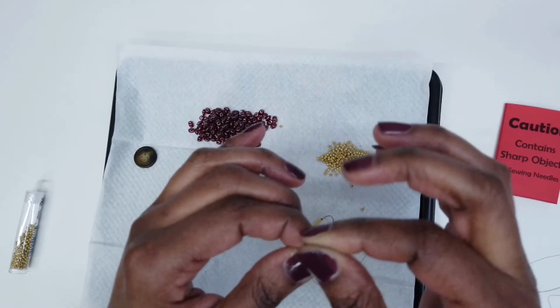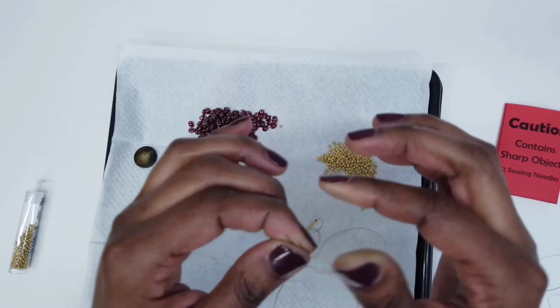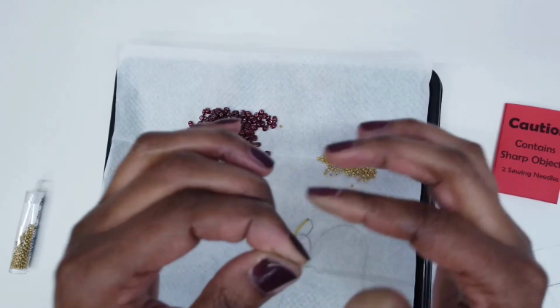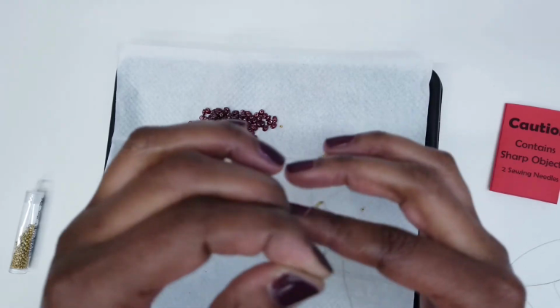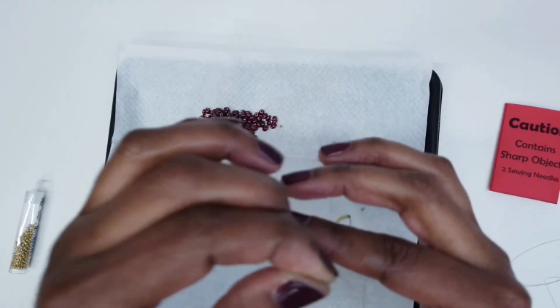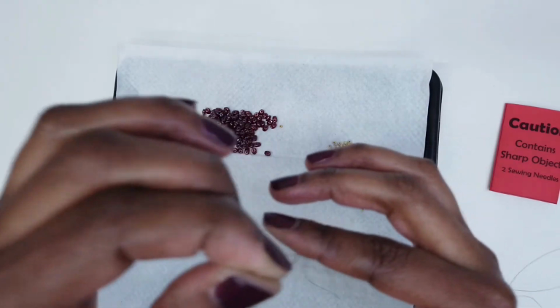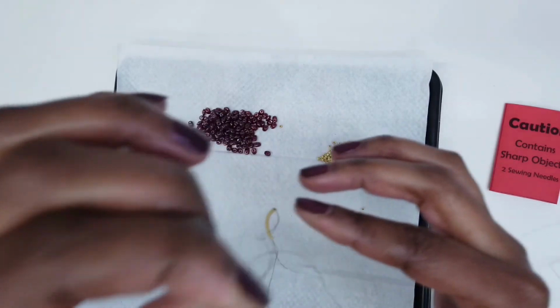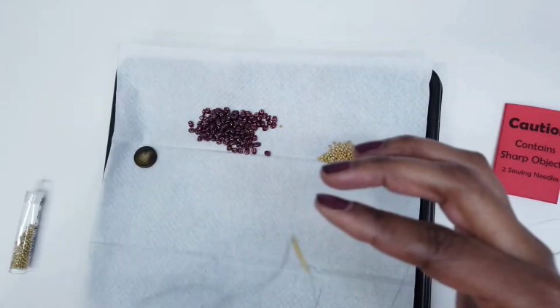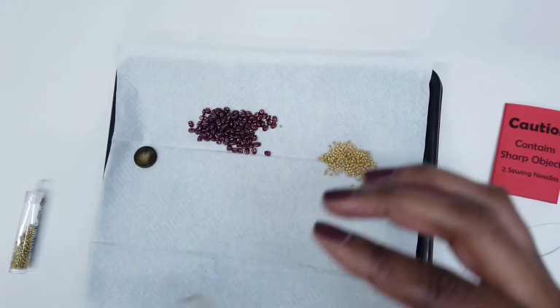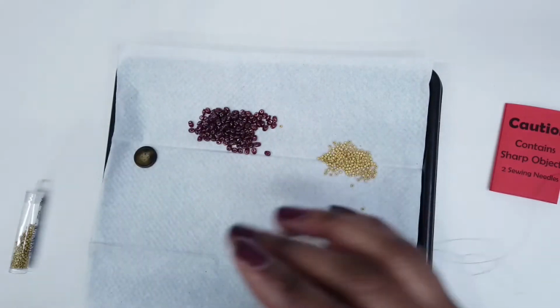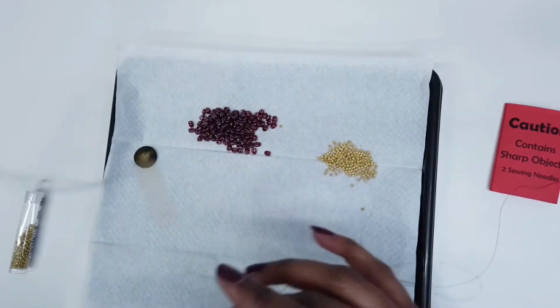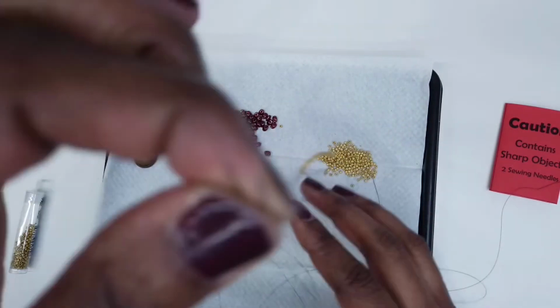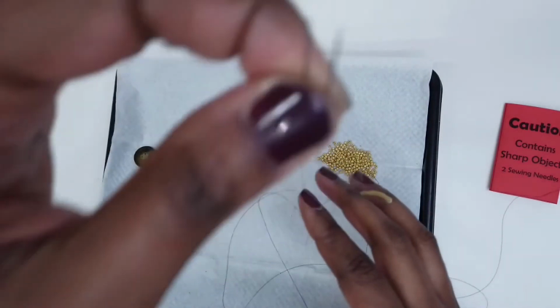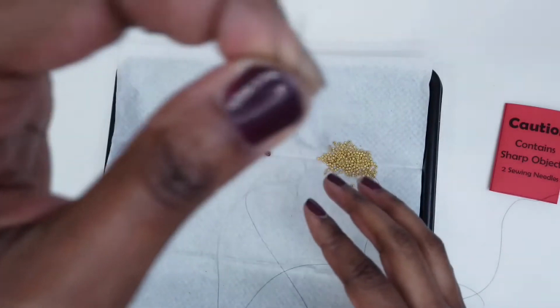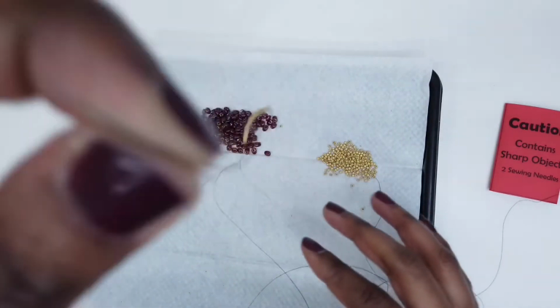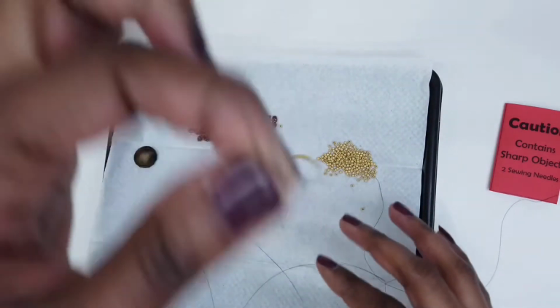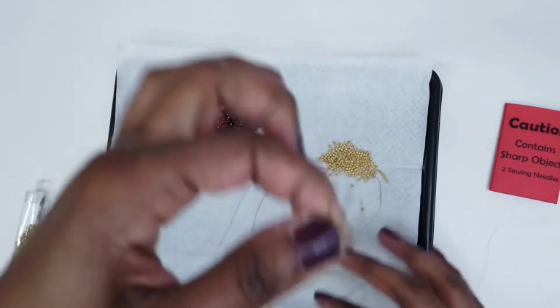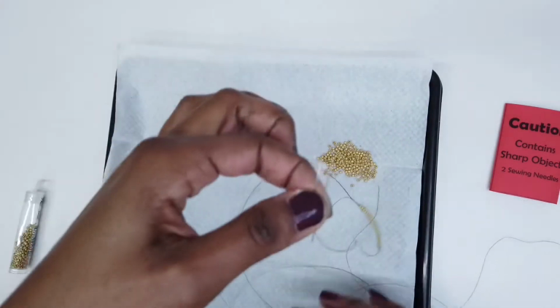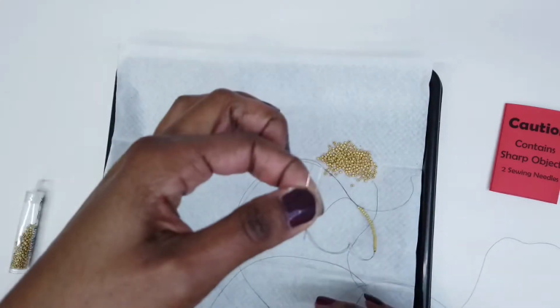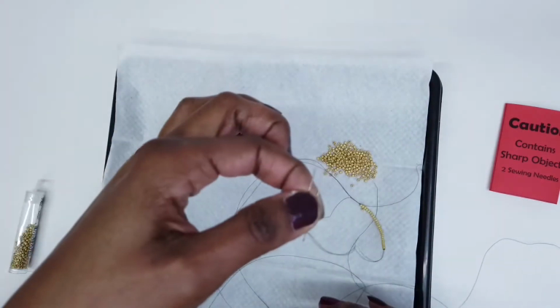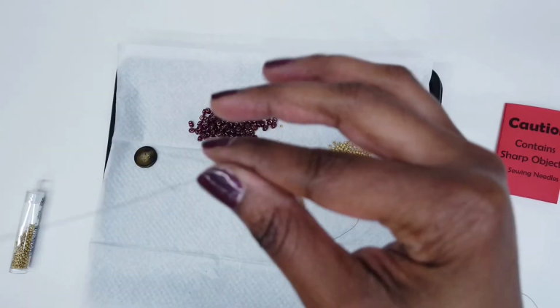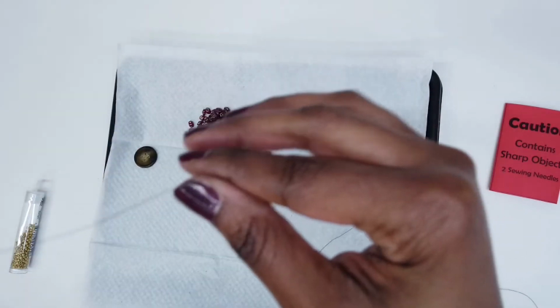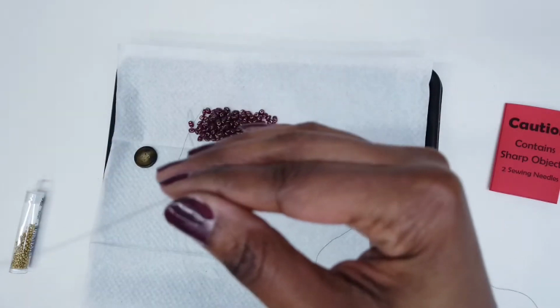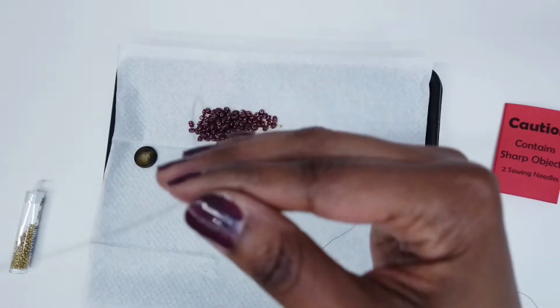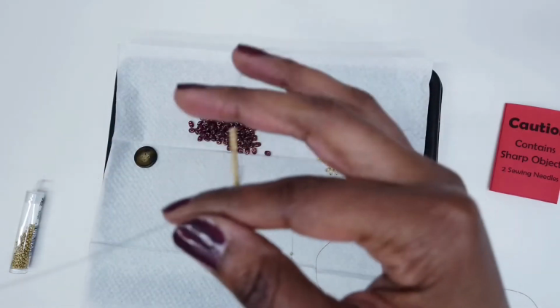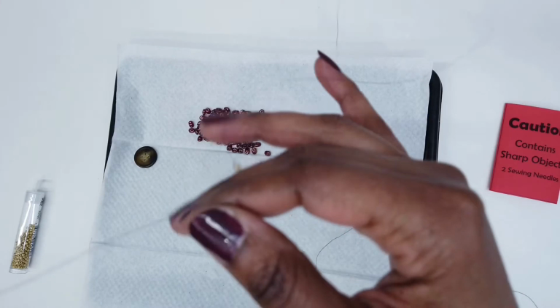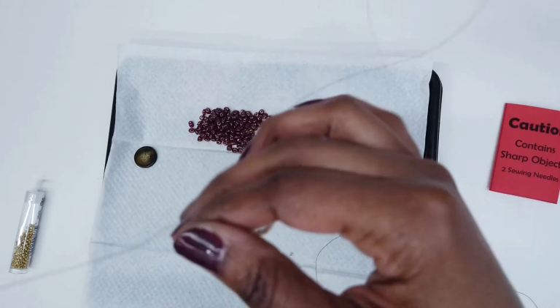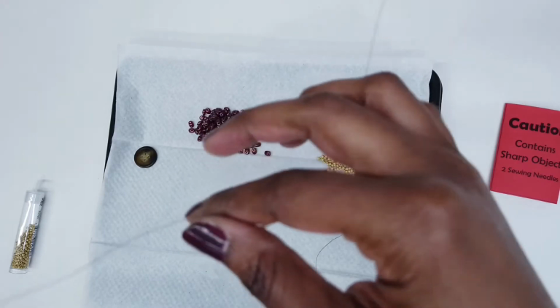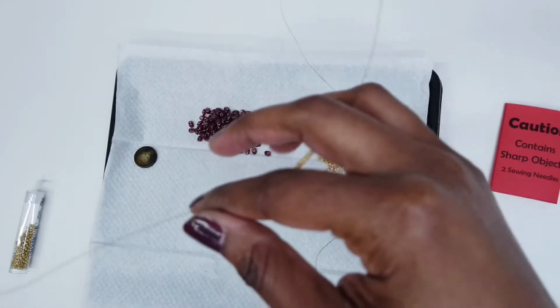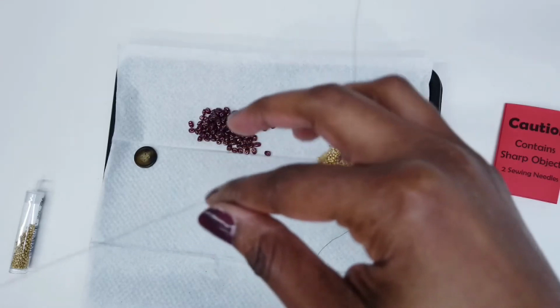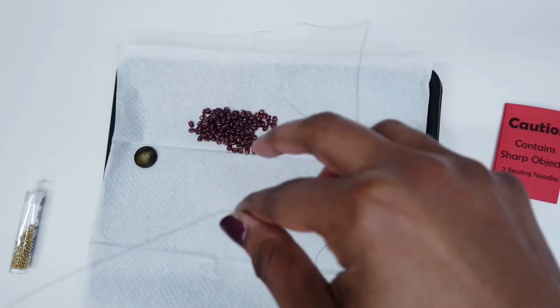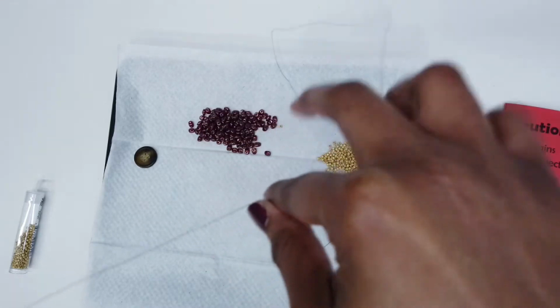To center the beads, hold both needles evenly and push the beads down.